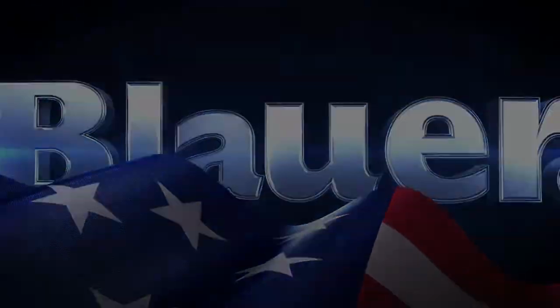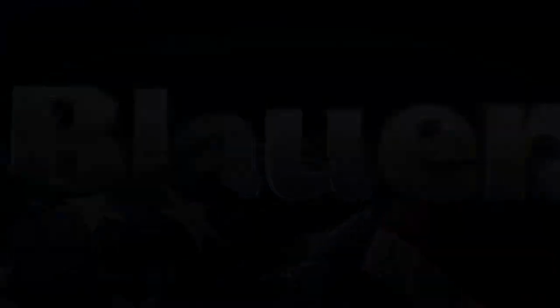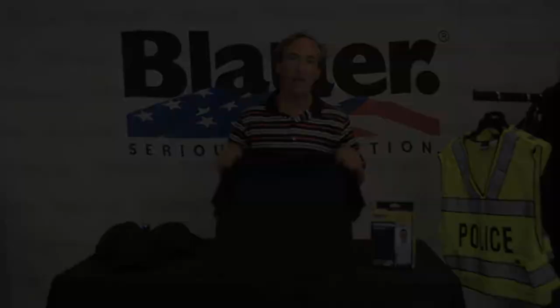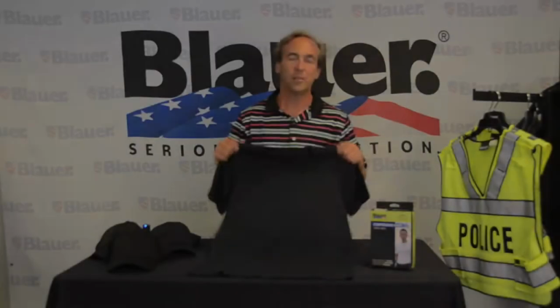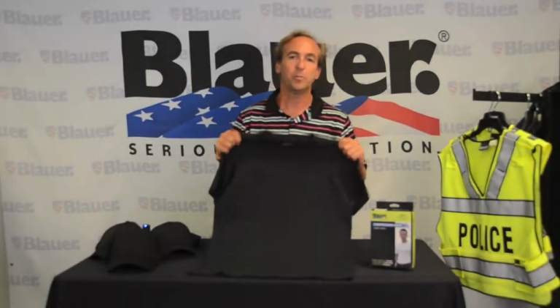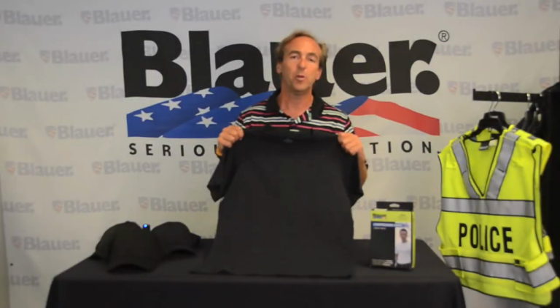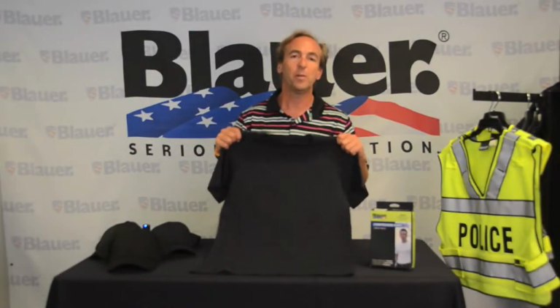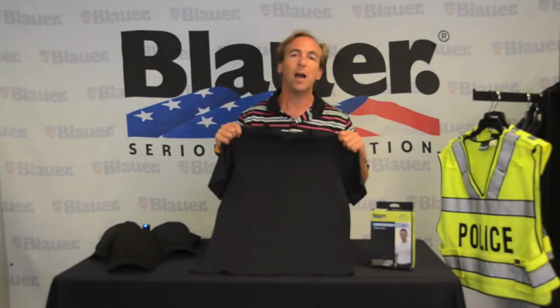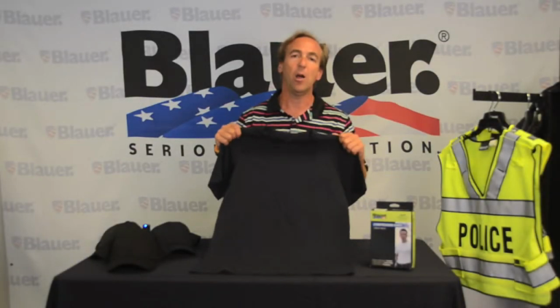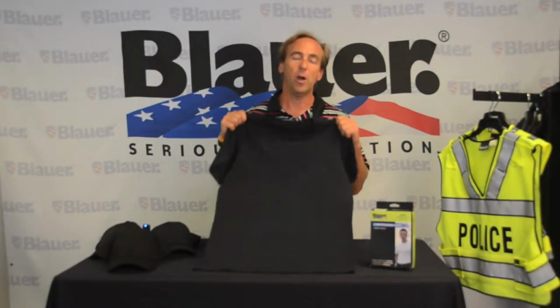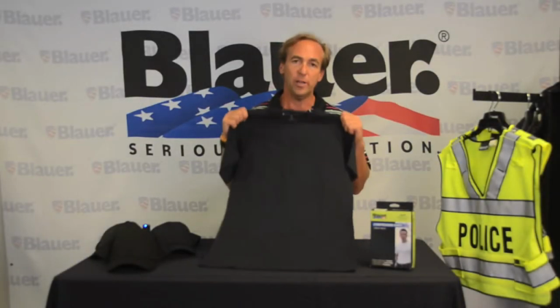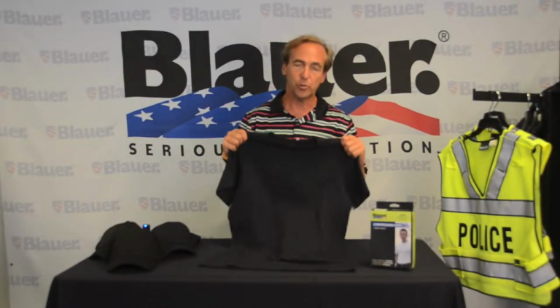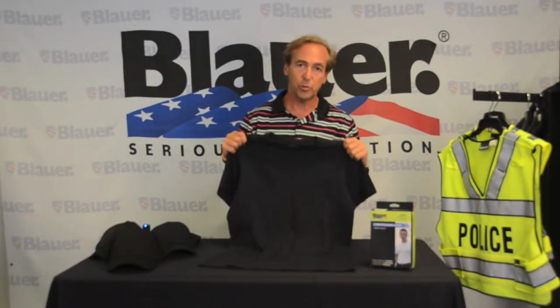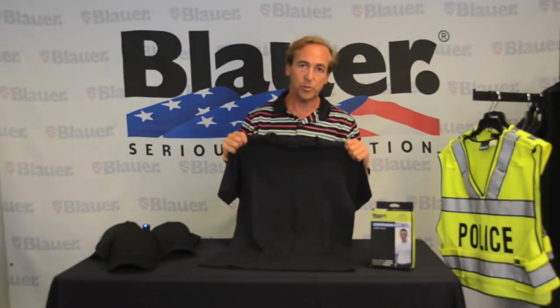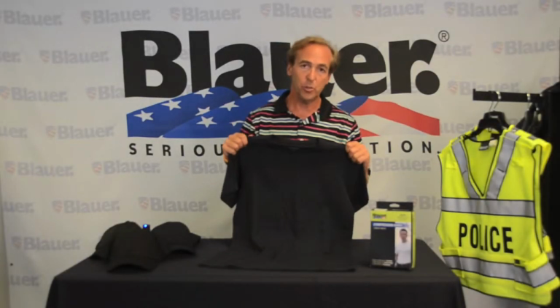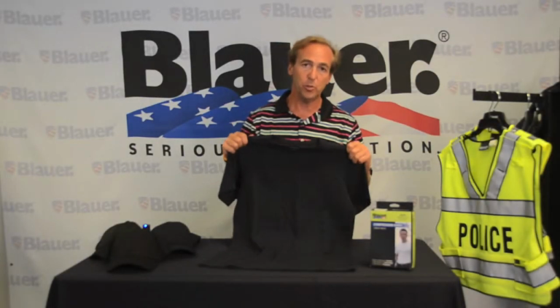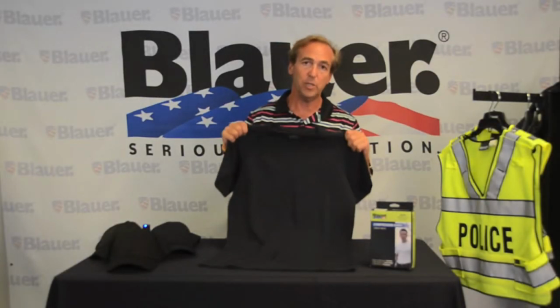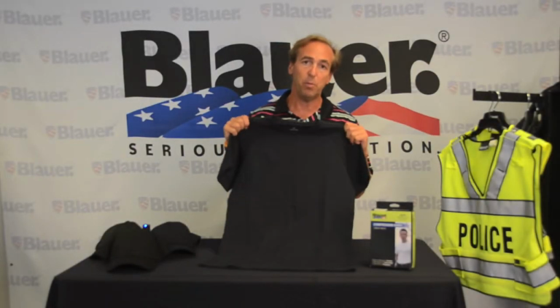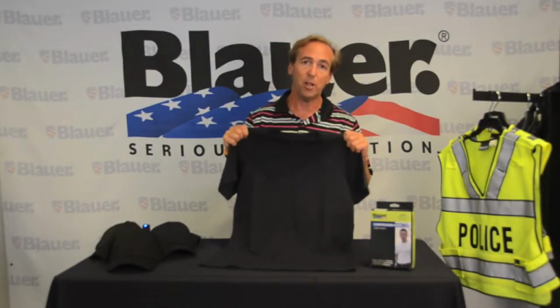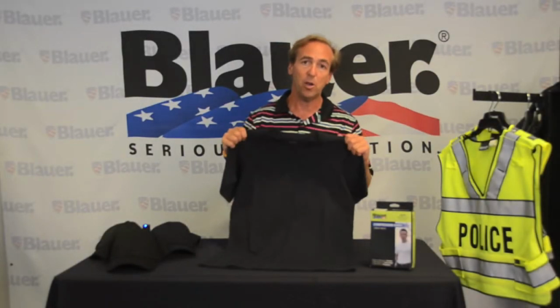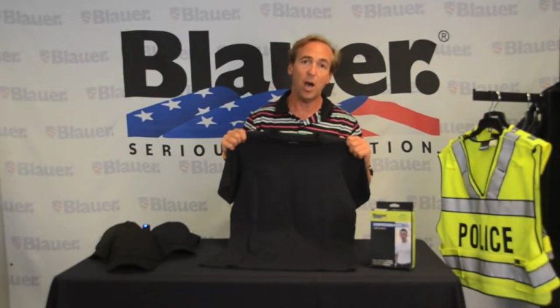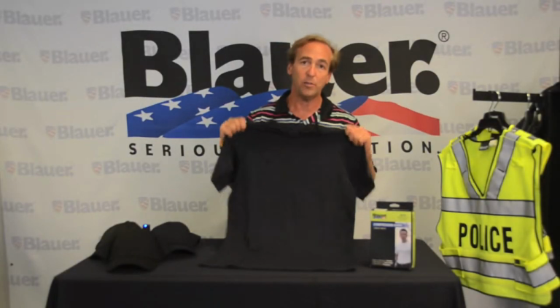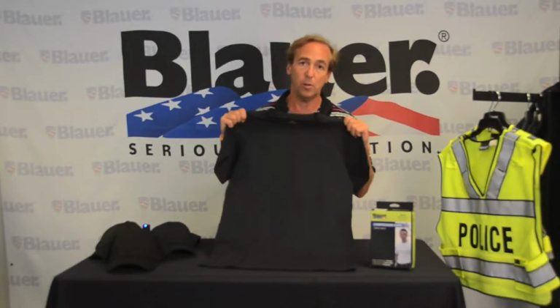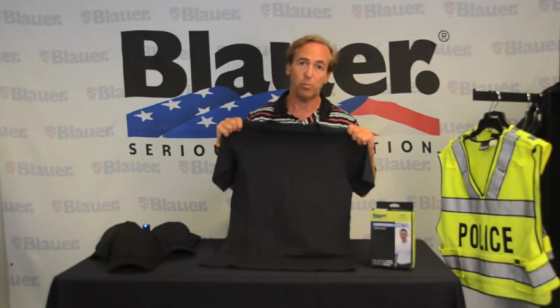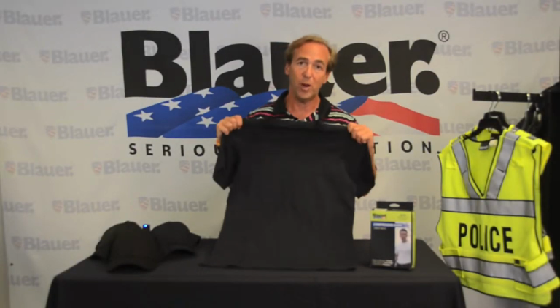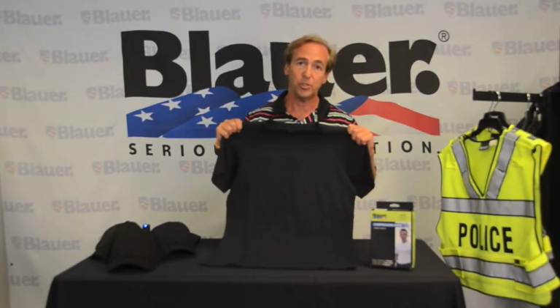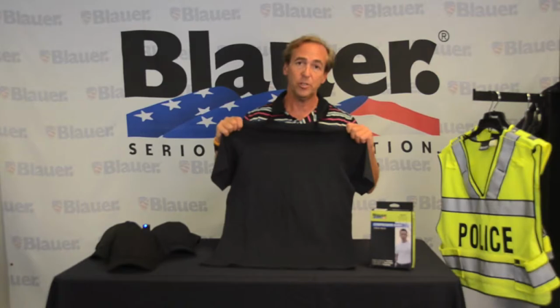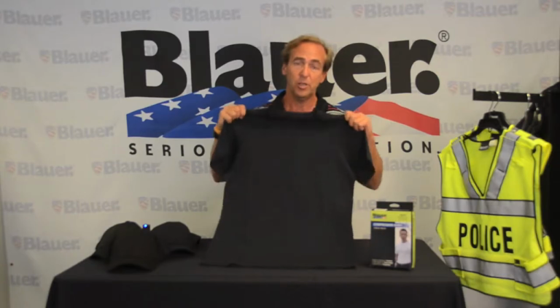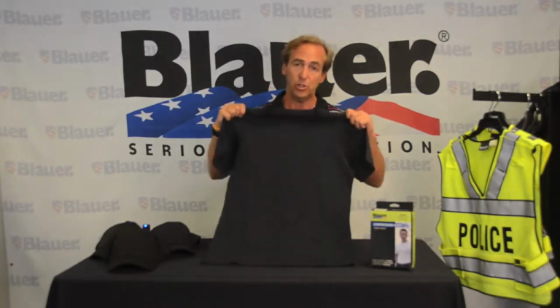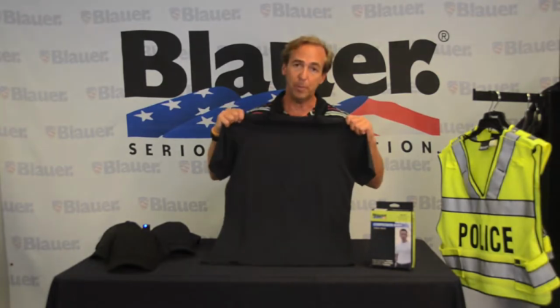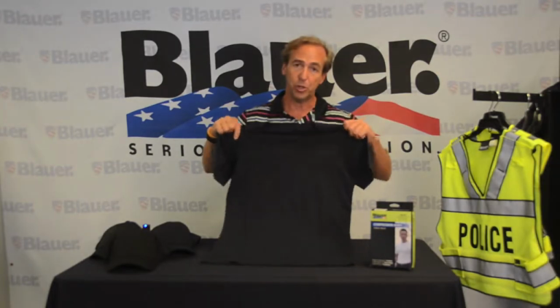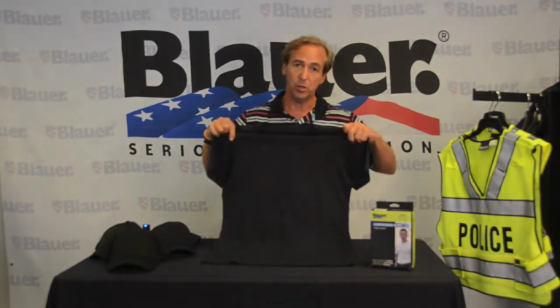Hi, this is Bill Blauer. I want to introduce to you the Poly Cotton Compression Job Shirt.